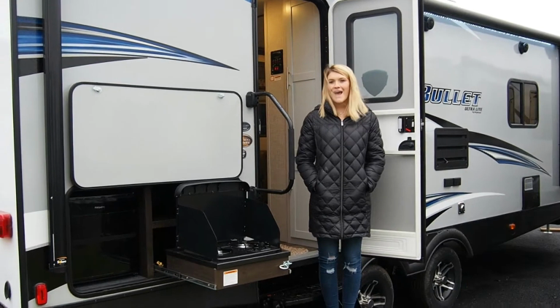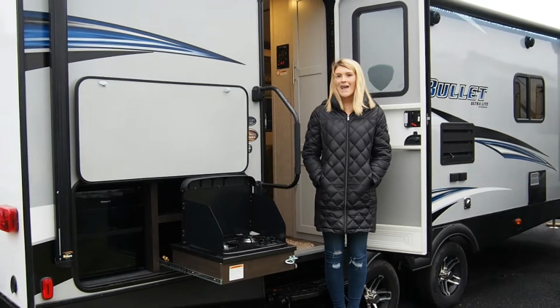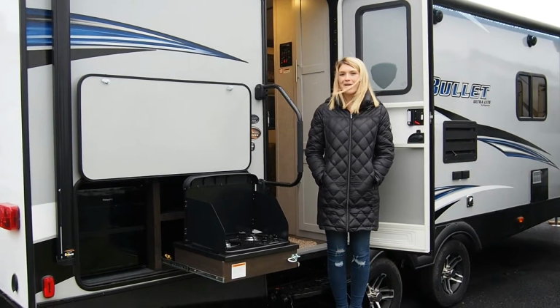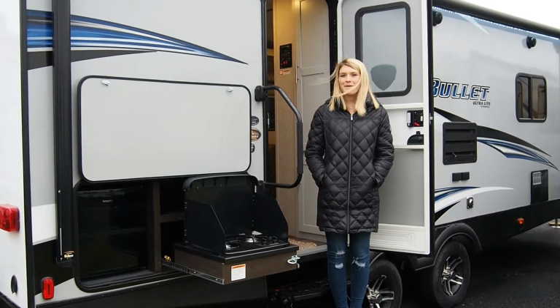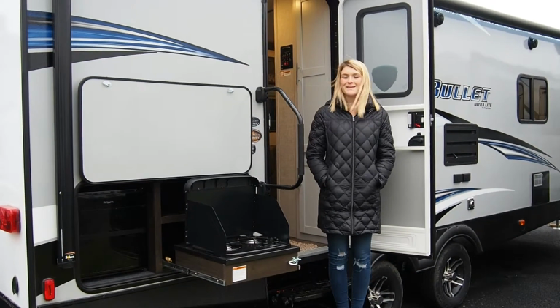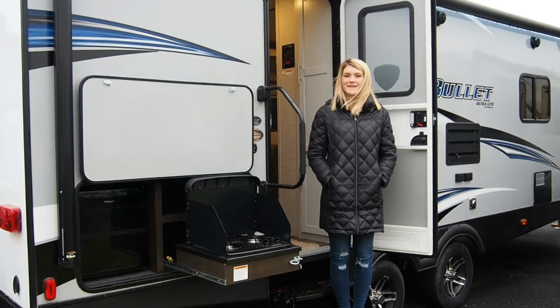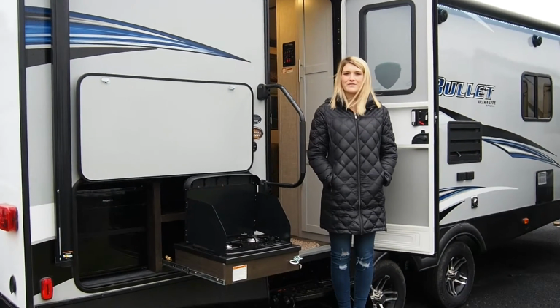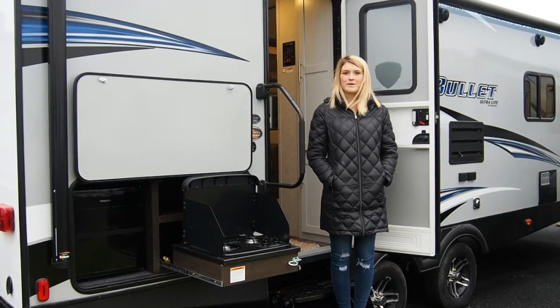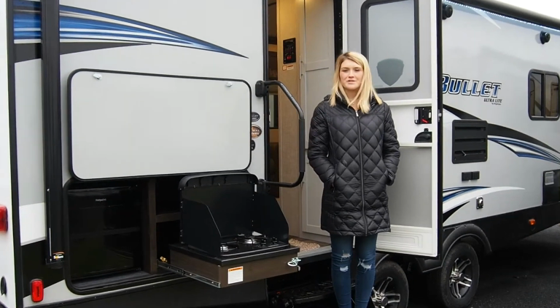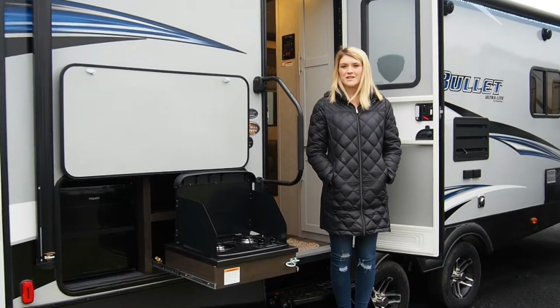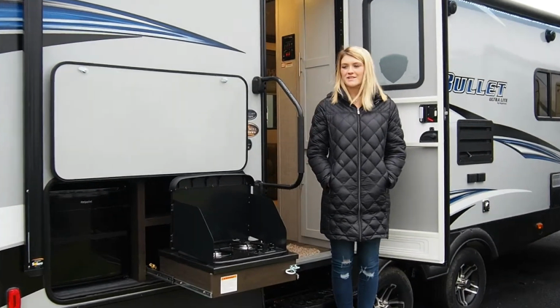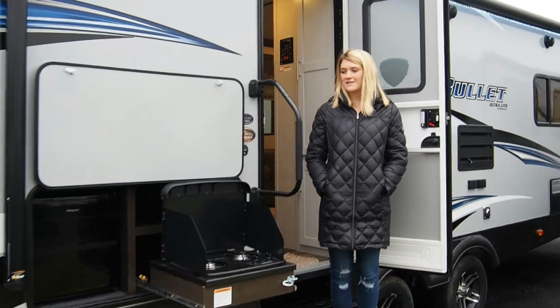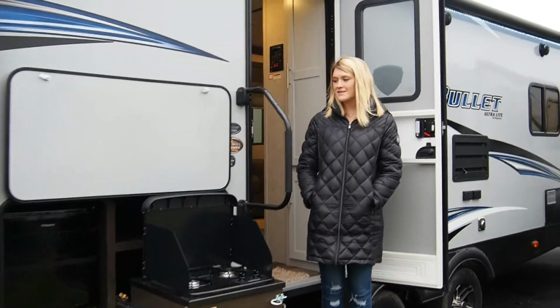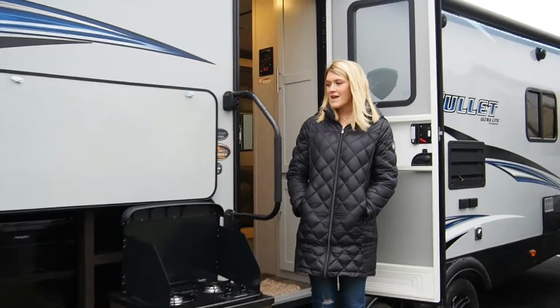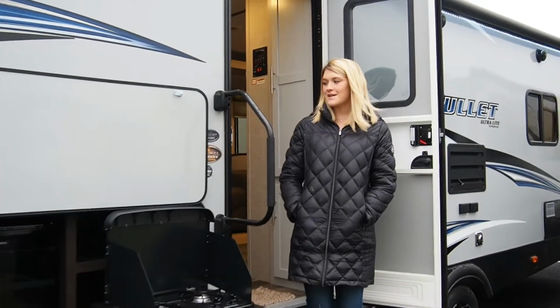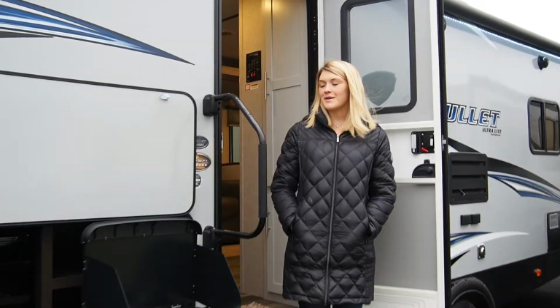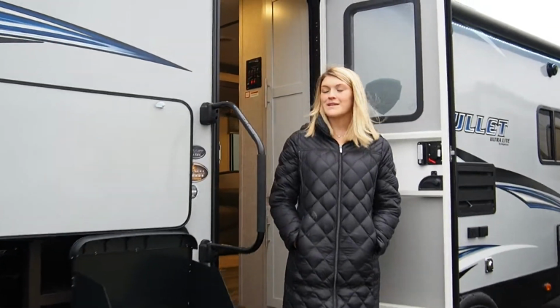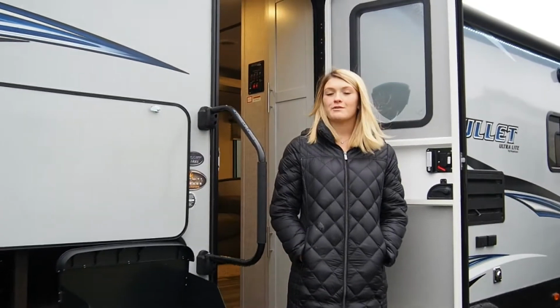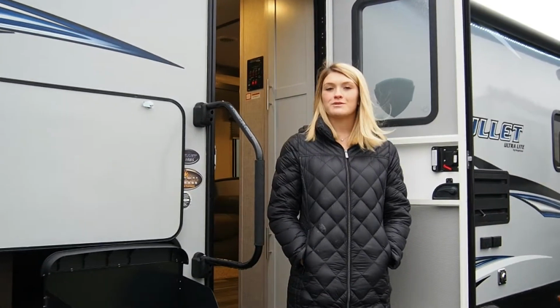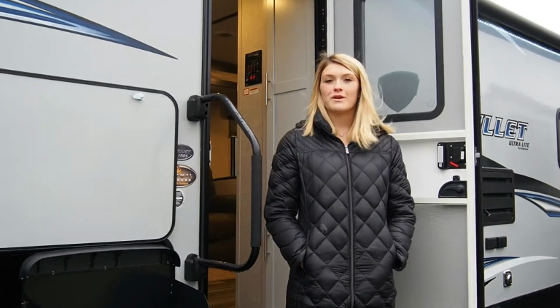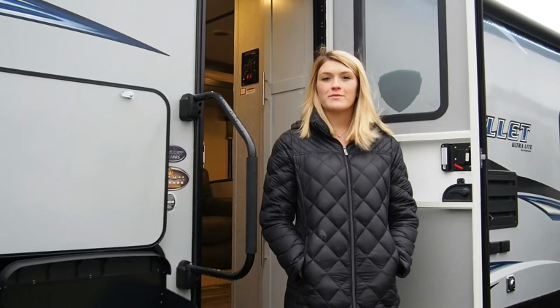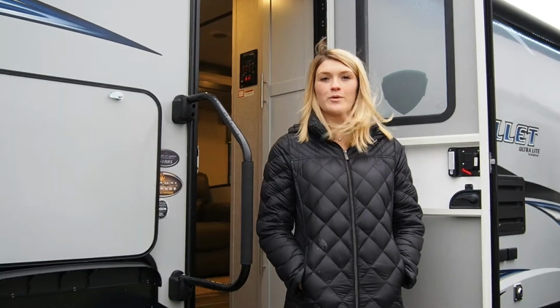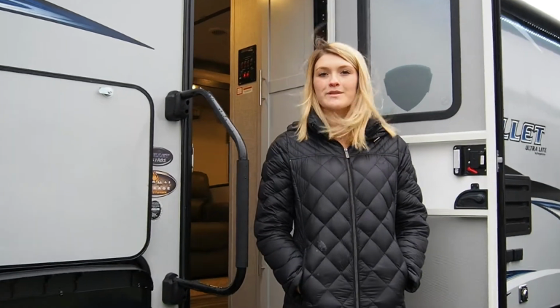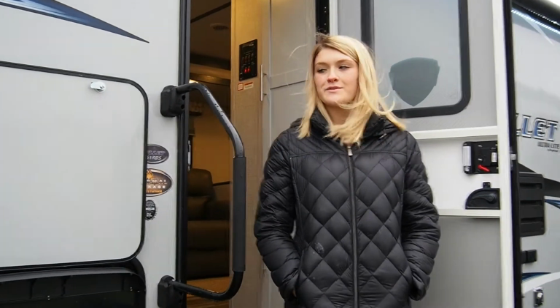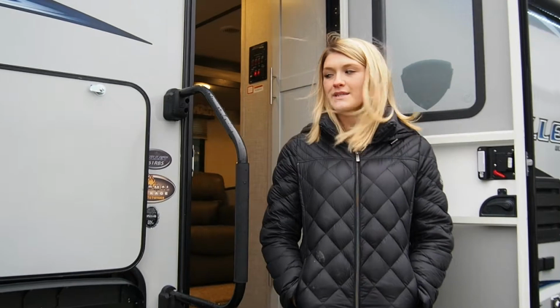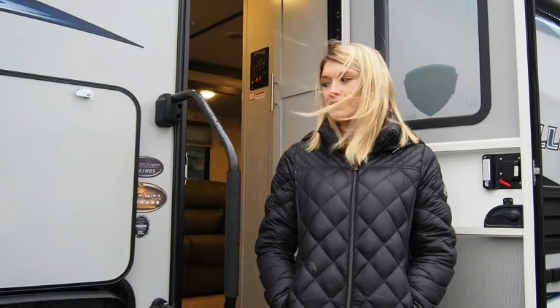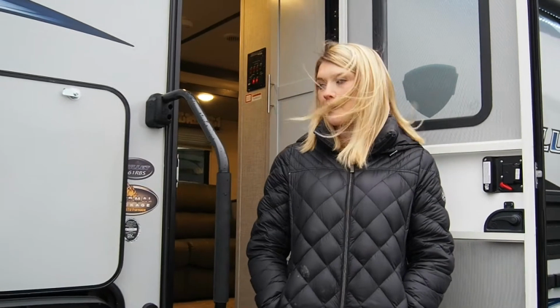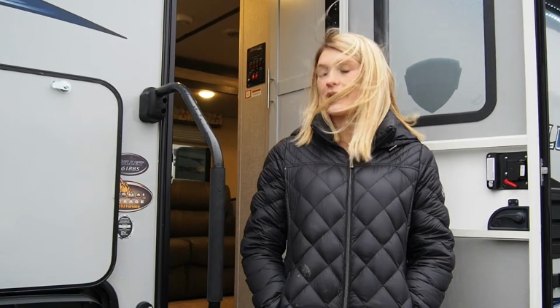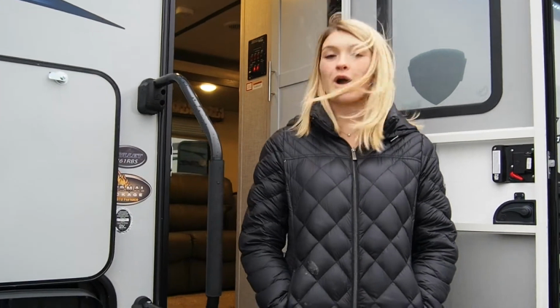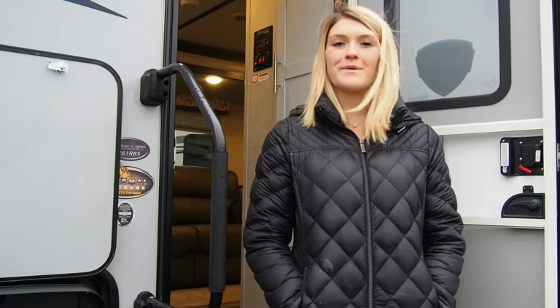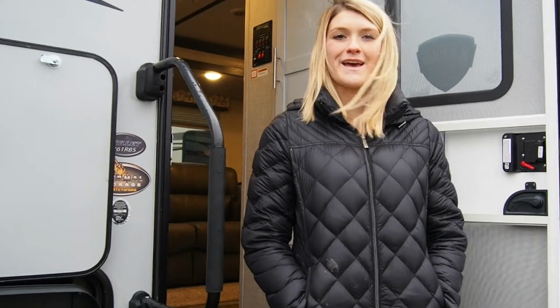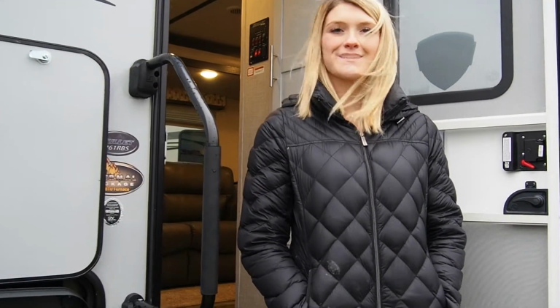Hi, I'm Peyton Keeney from Modern Trailer Sales. Today I'm going to take you on a tour of the Bullitt 261 RBS.